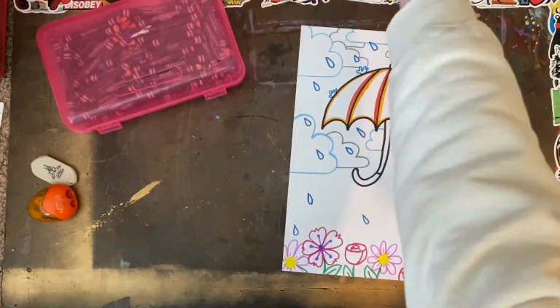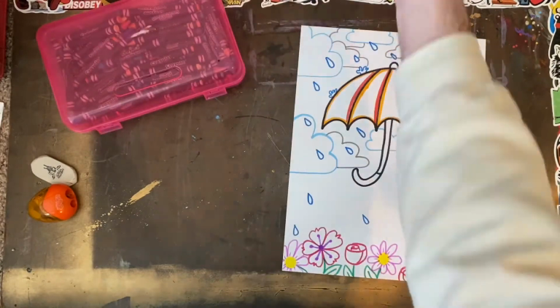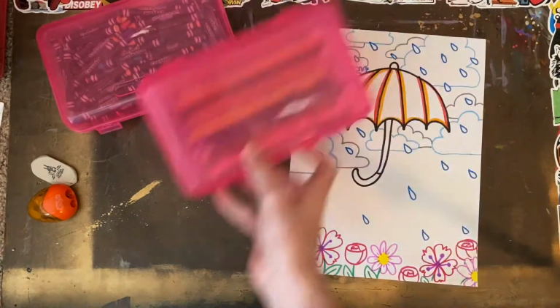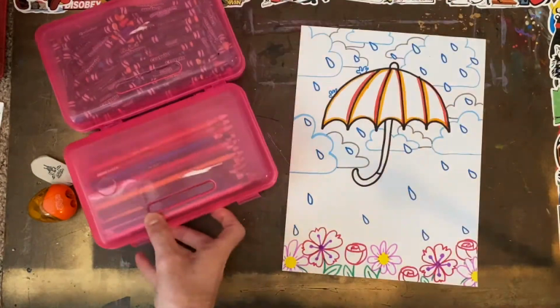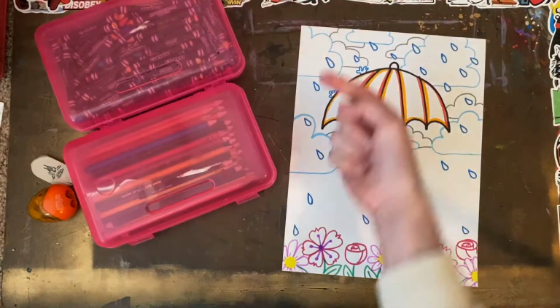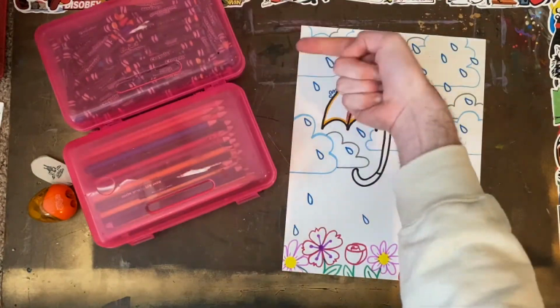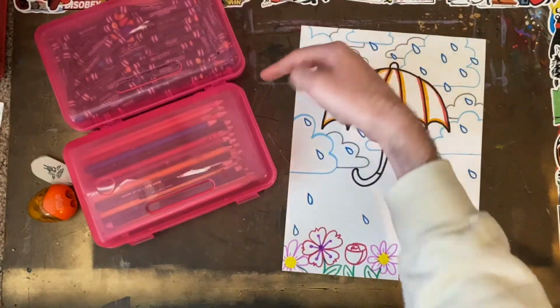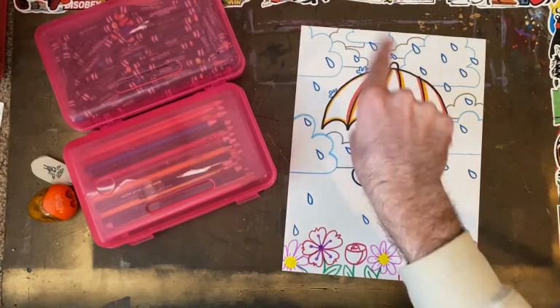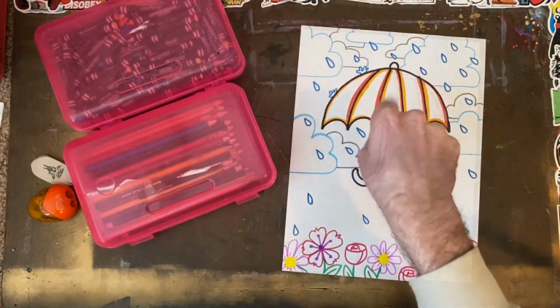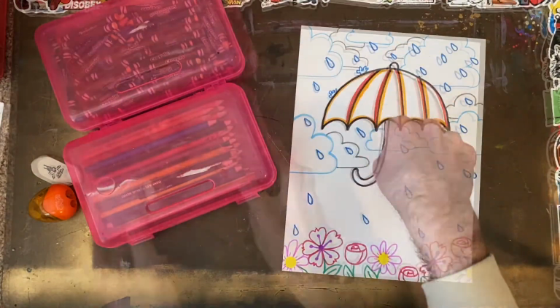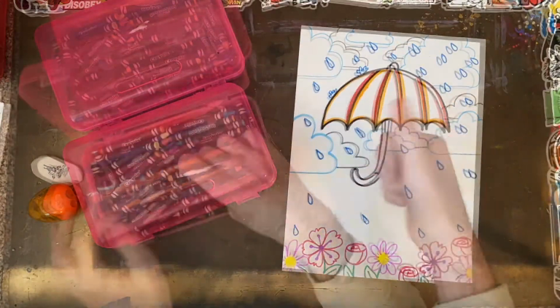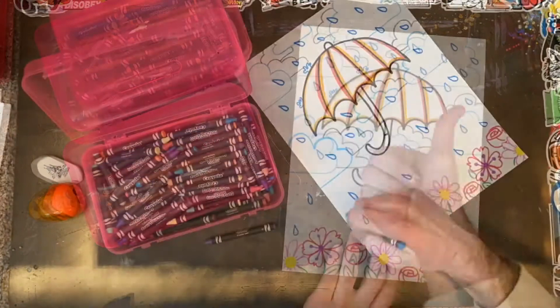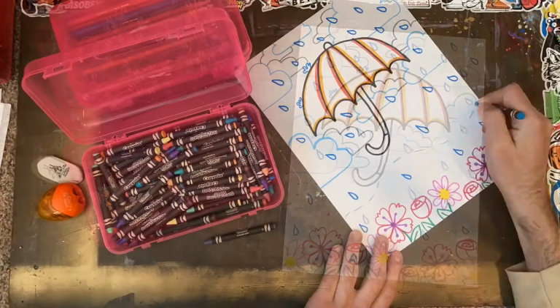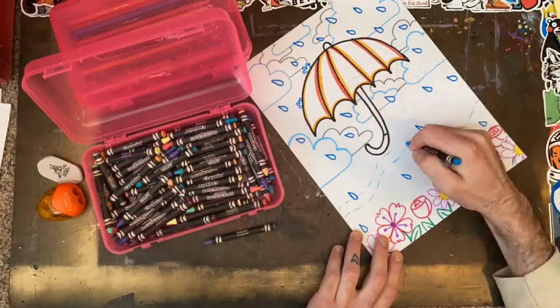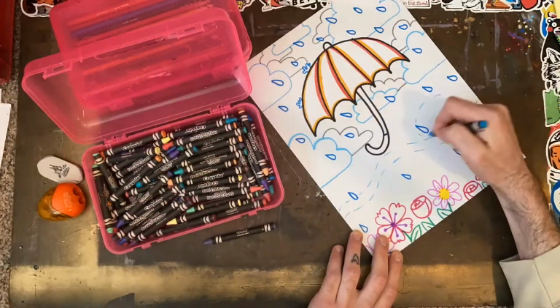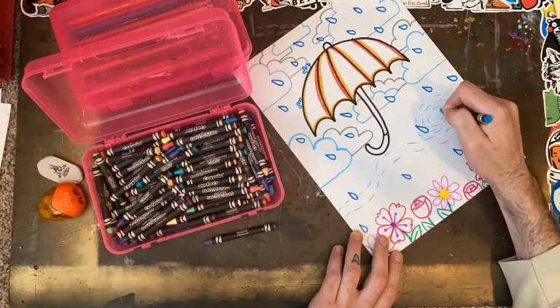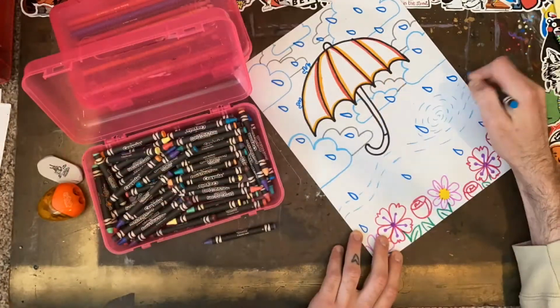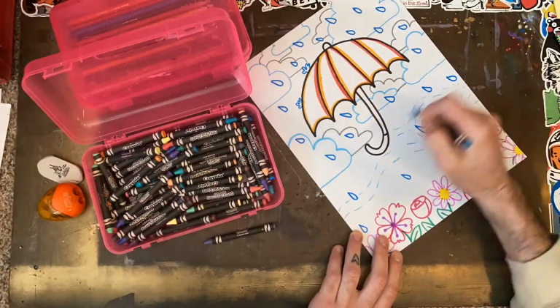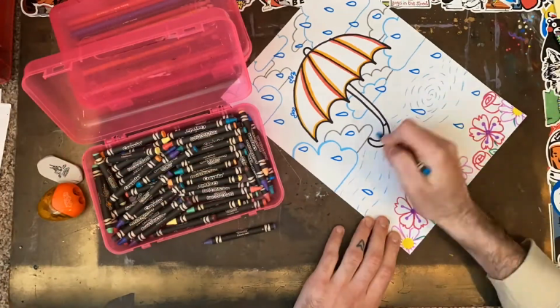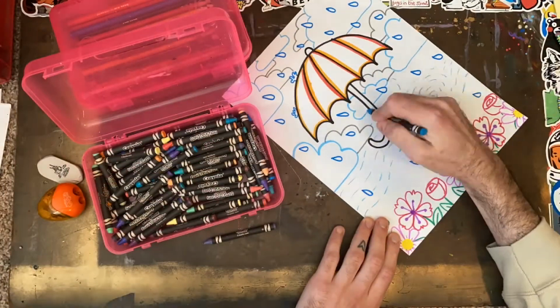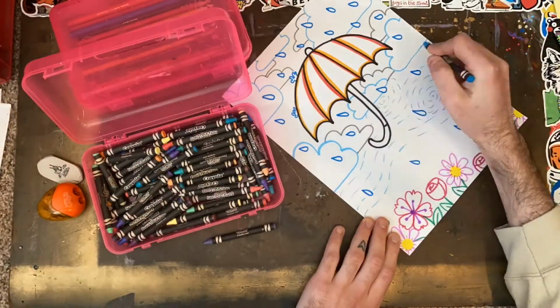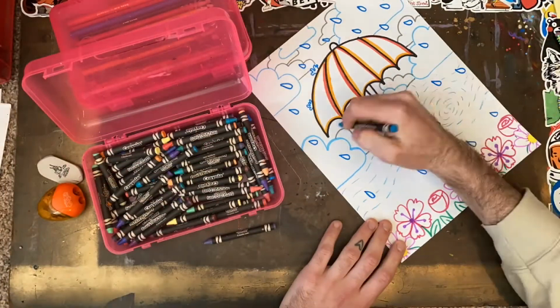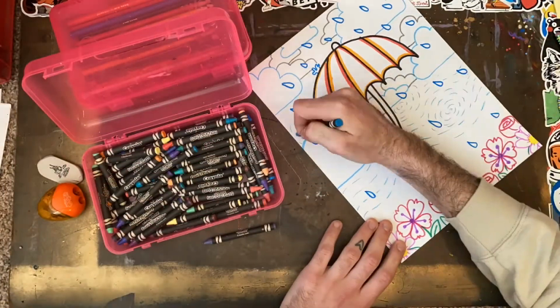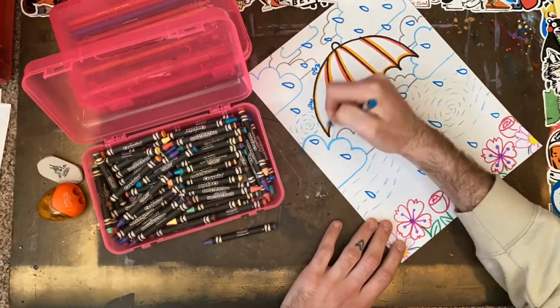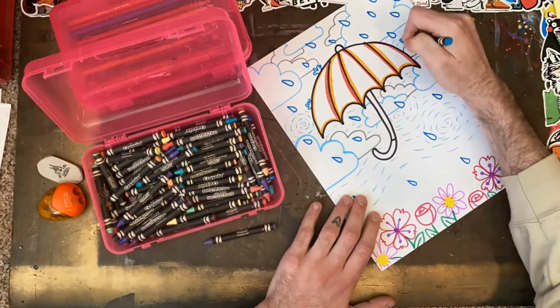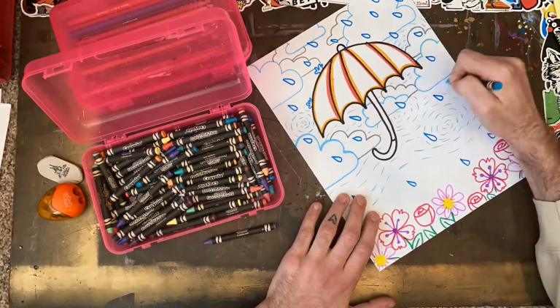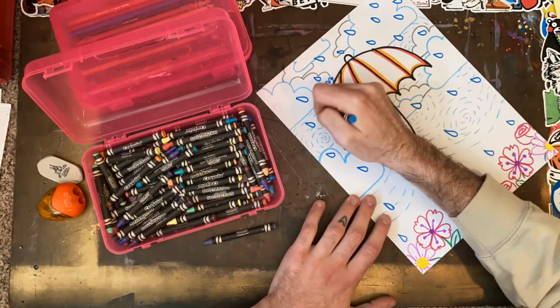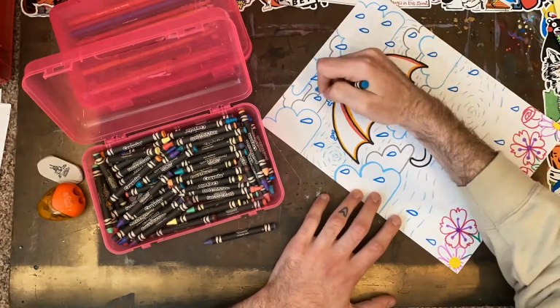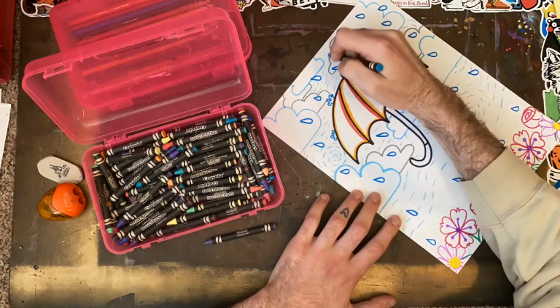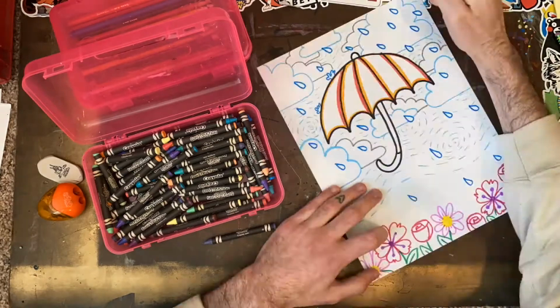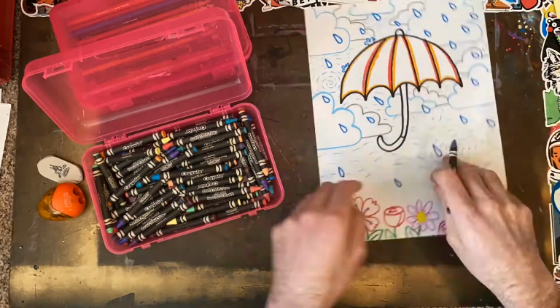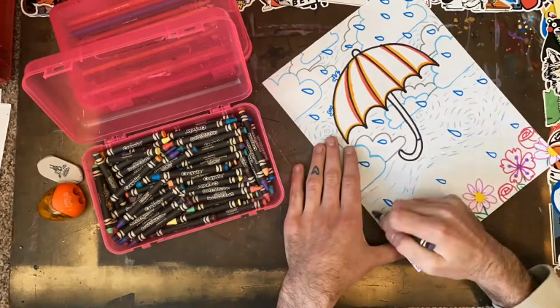With everything drawn and outlined, I will work on adding color, pattern, and detail to my drawing. Check it out!